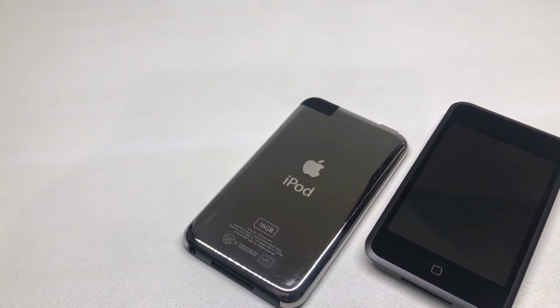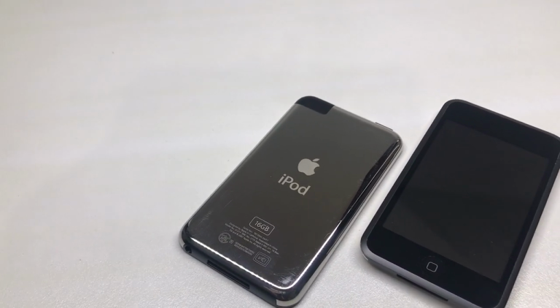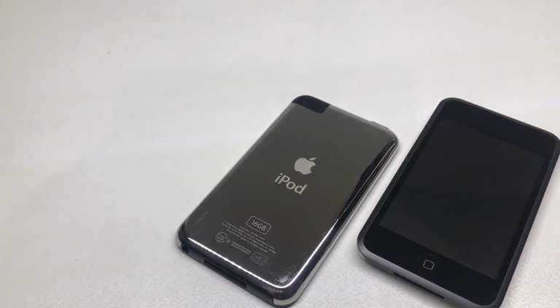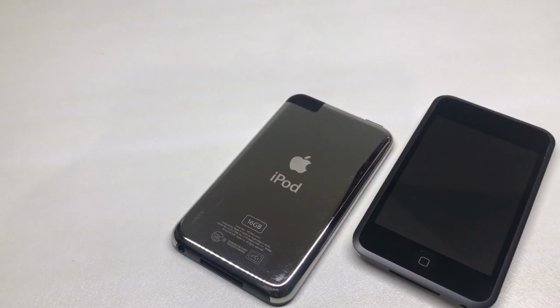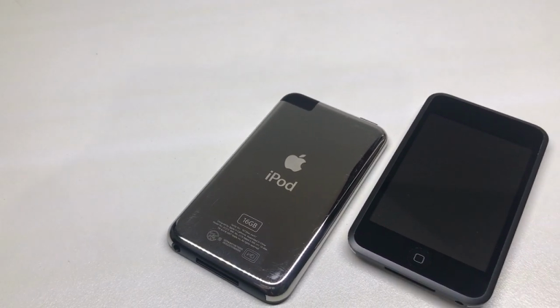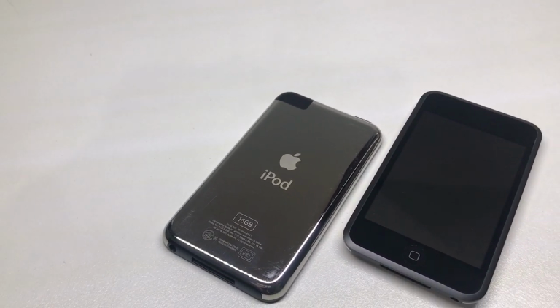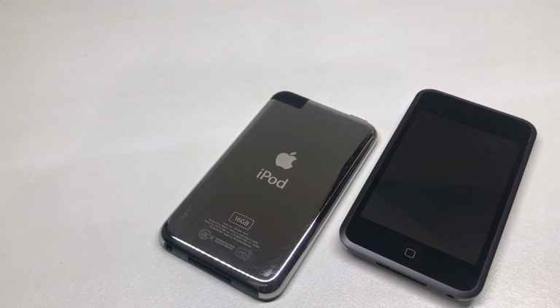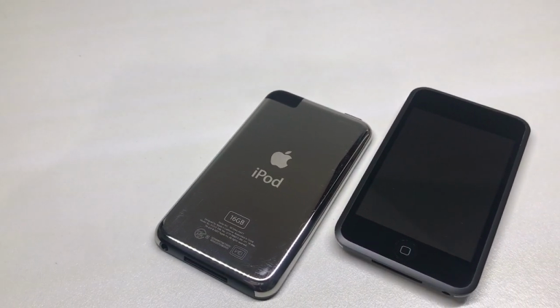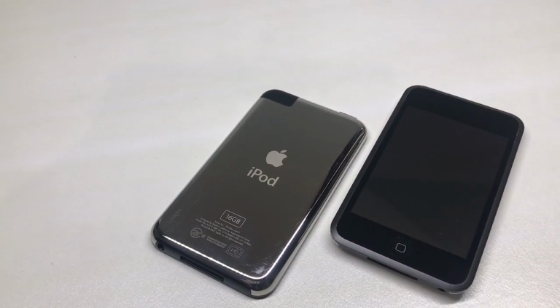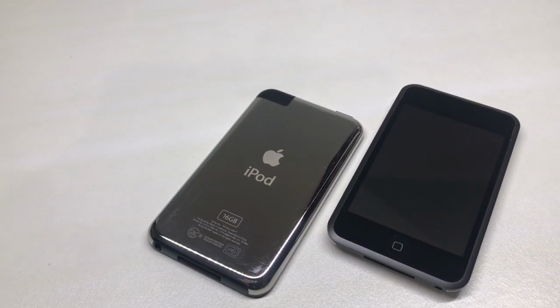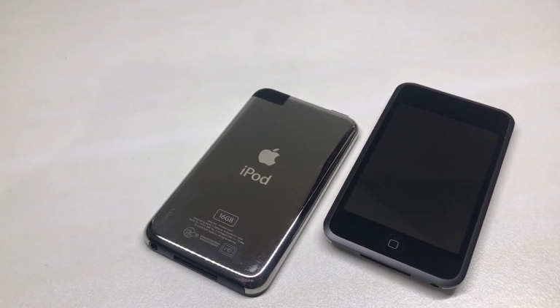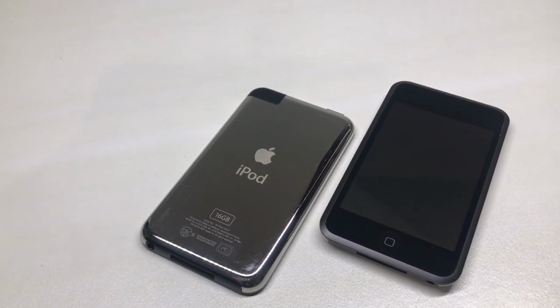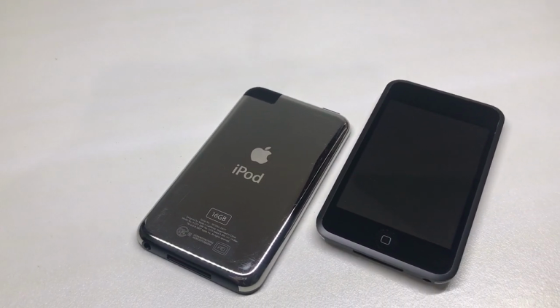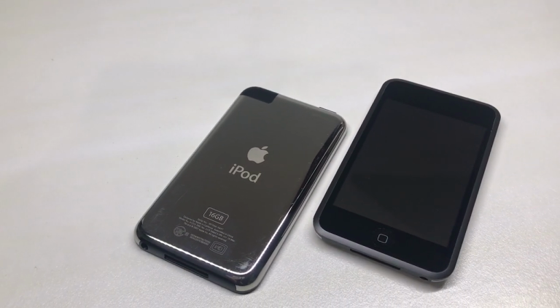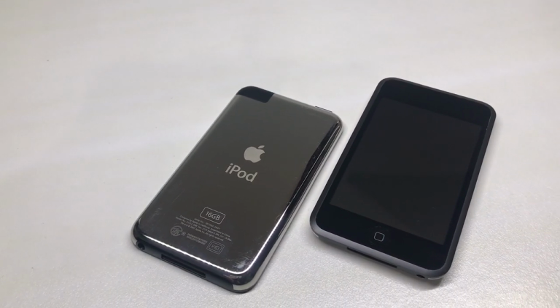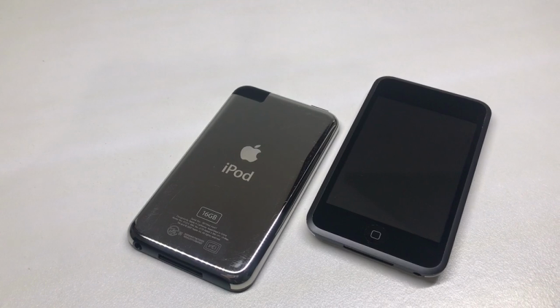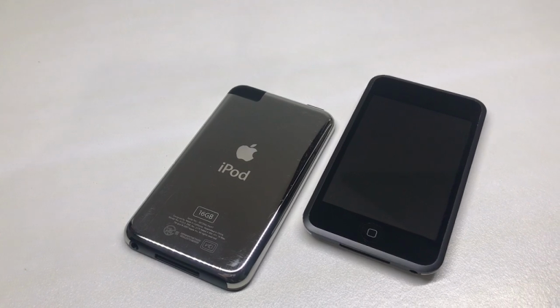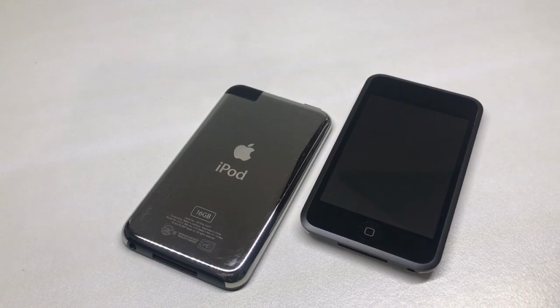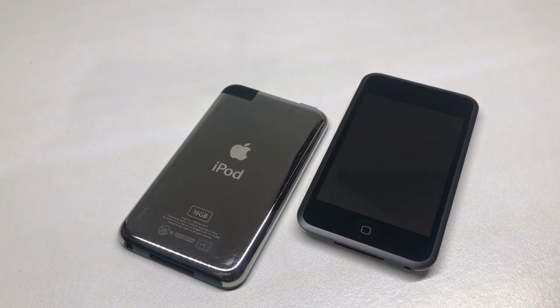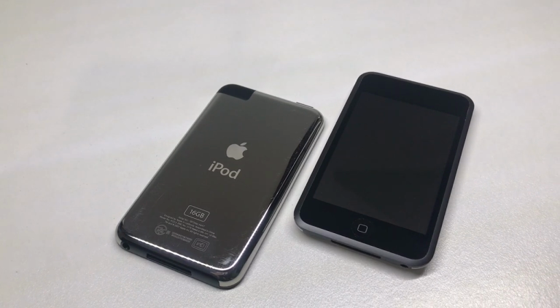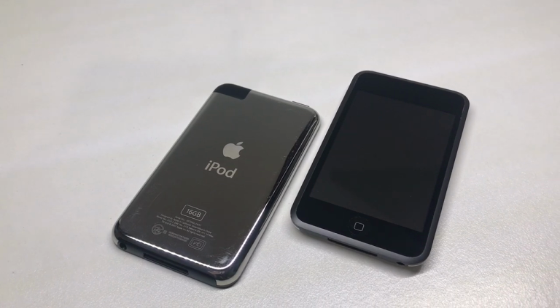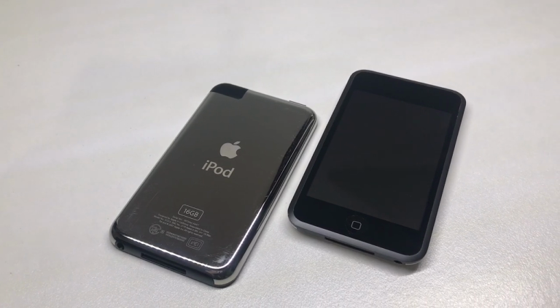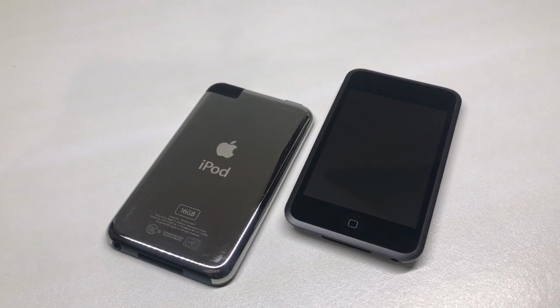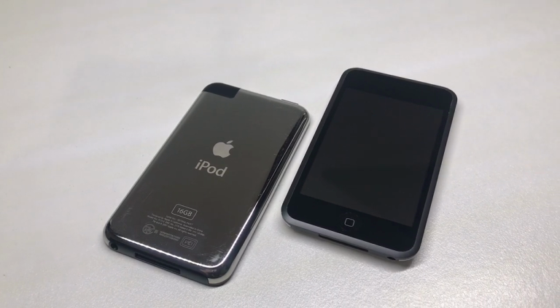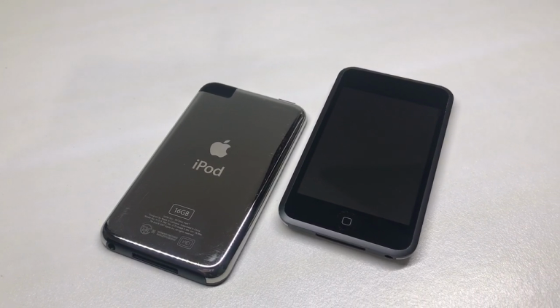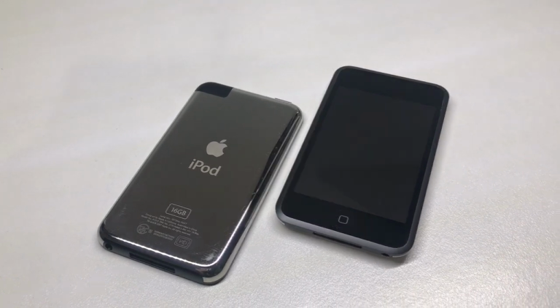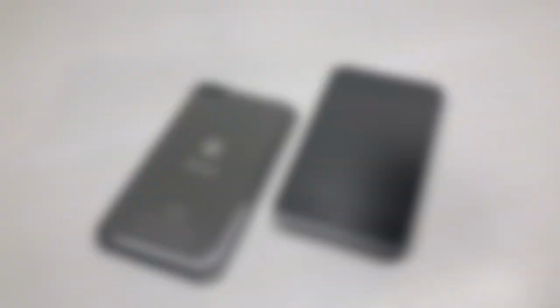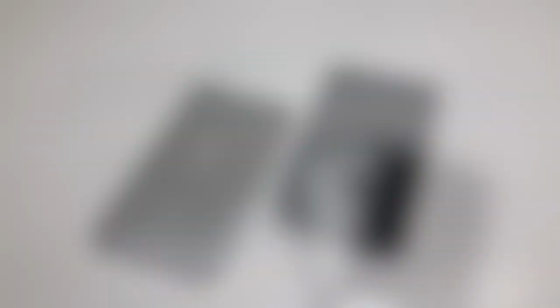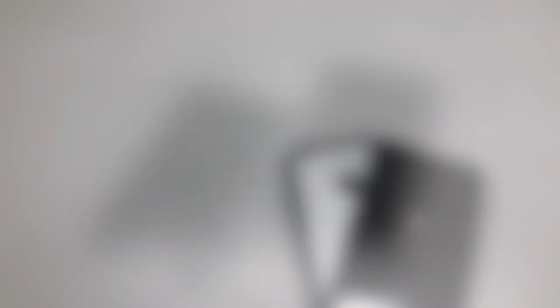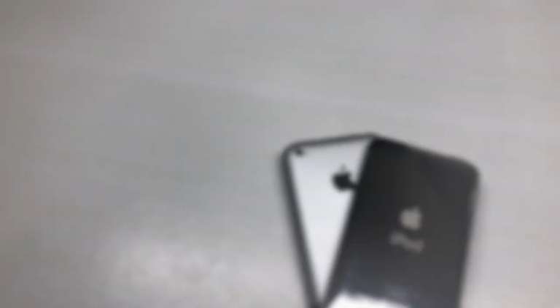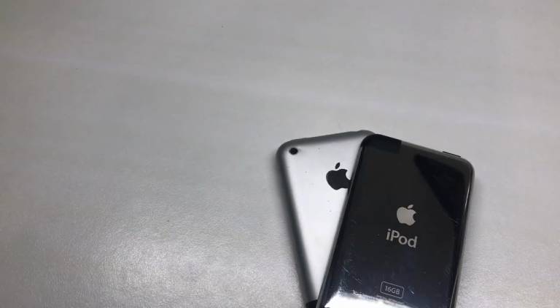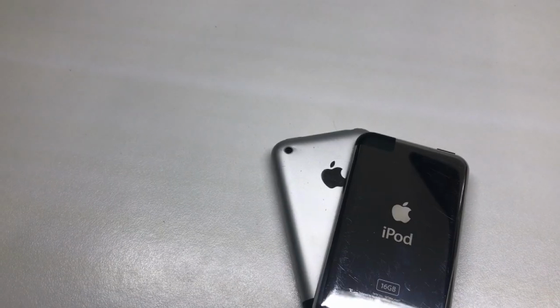It is in absolutely amazing condition. I don't have the box for it, which is a shame, but I do have the box for my other first-gen.